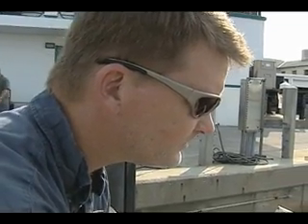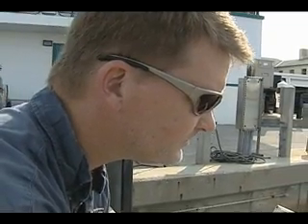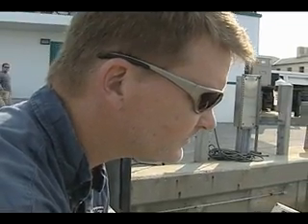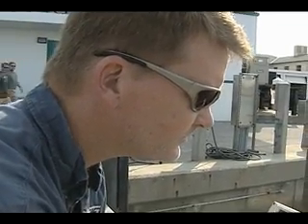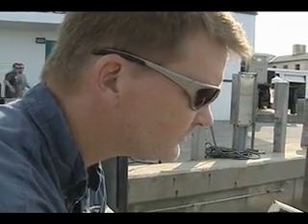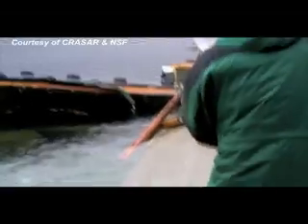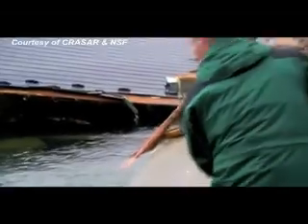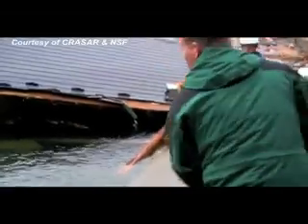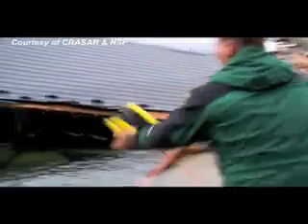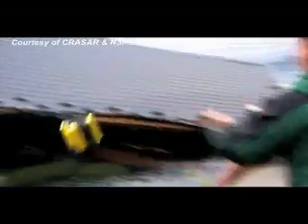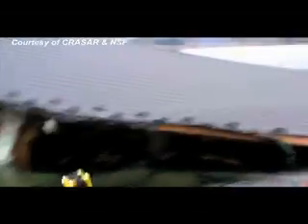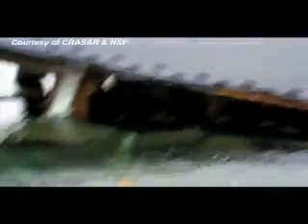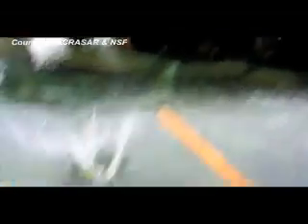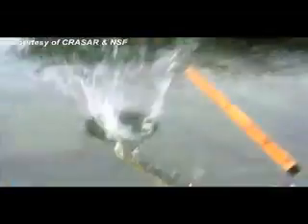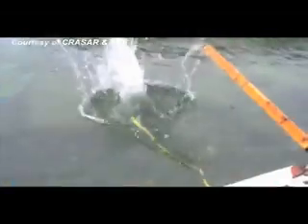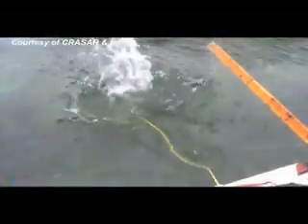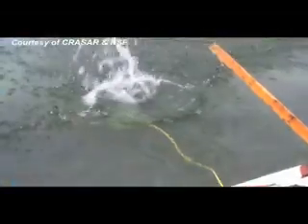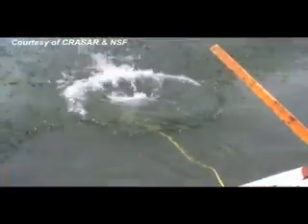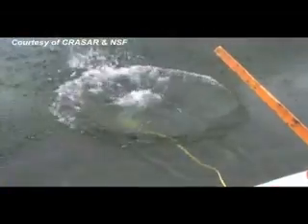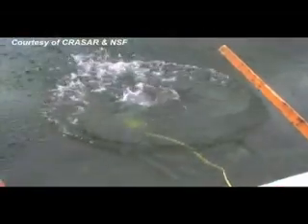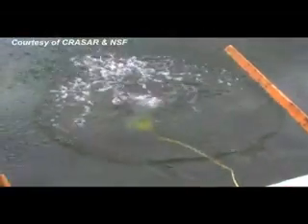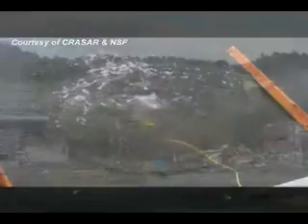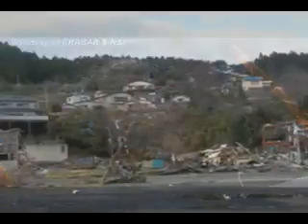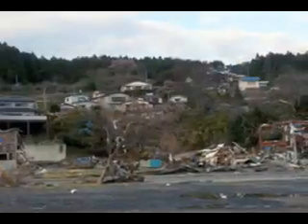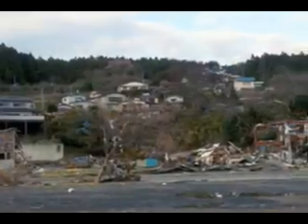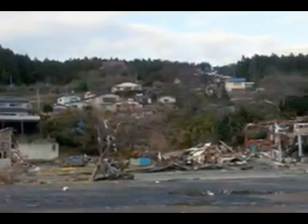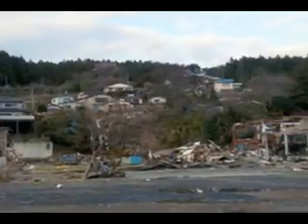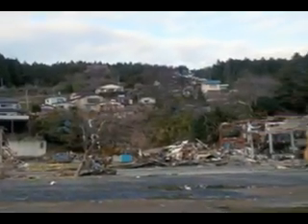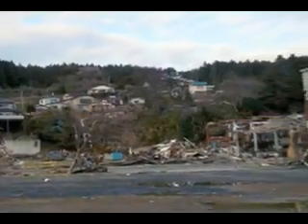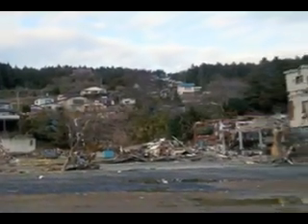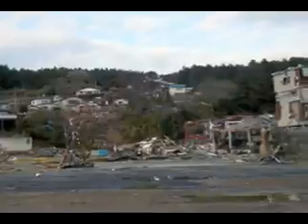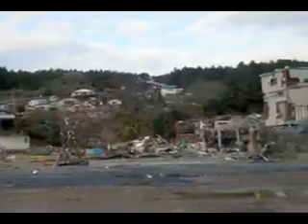Accompanied by another former USF researcher, Eric Steimel, the group was invited to conduct a week of searches in two Japanese cities decimated by the disaster.